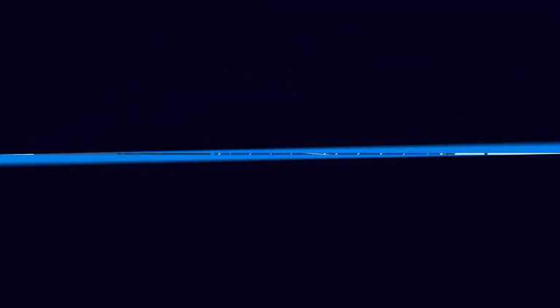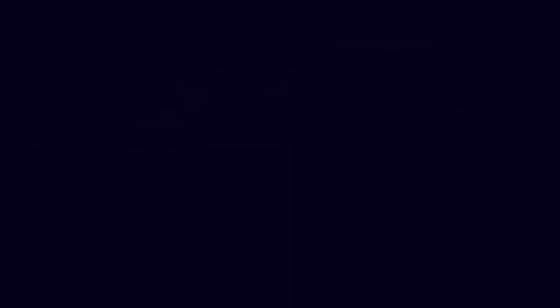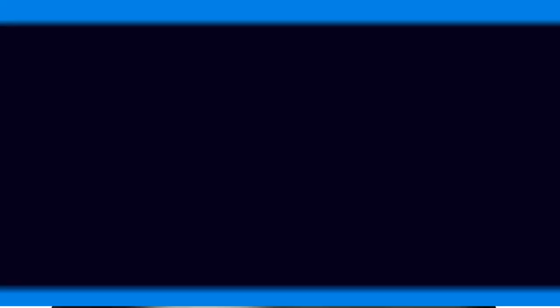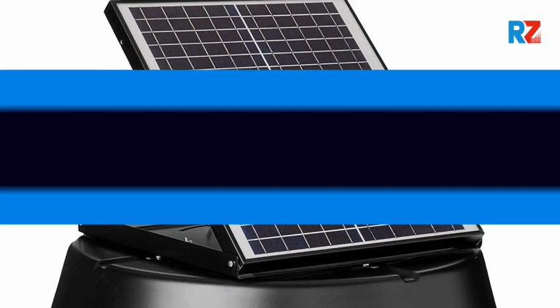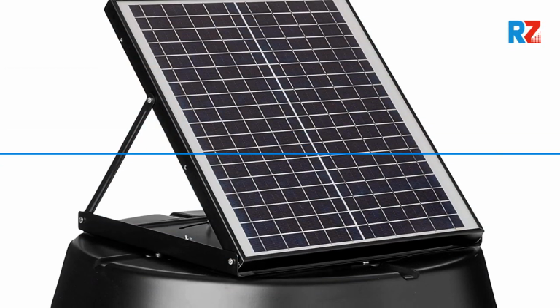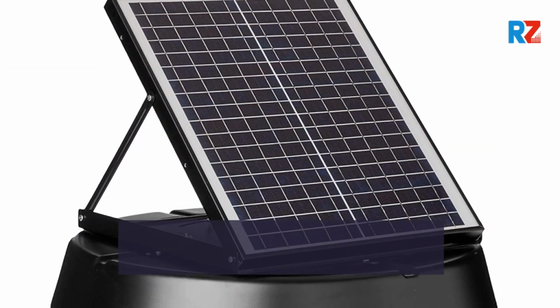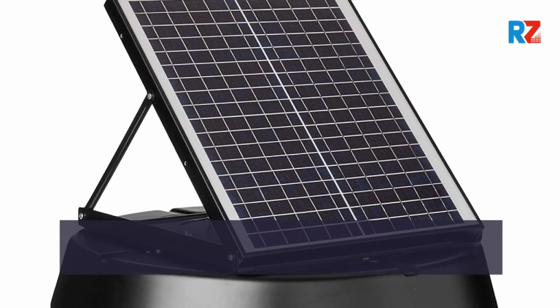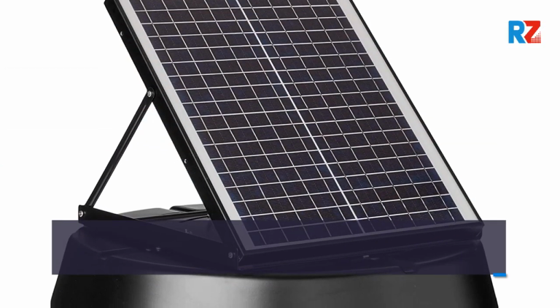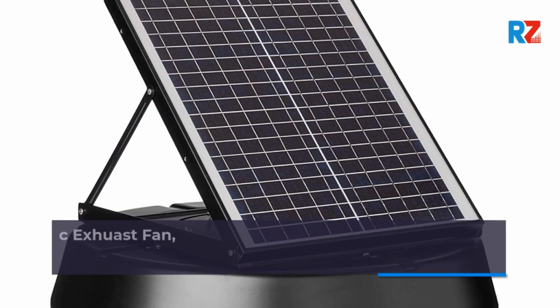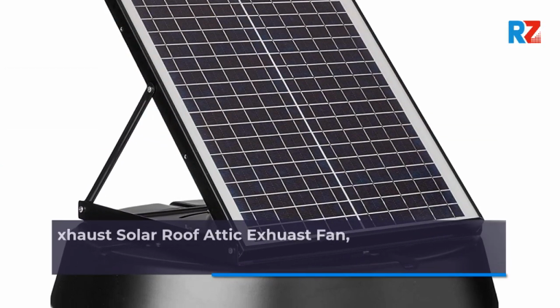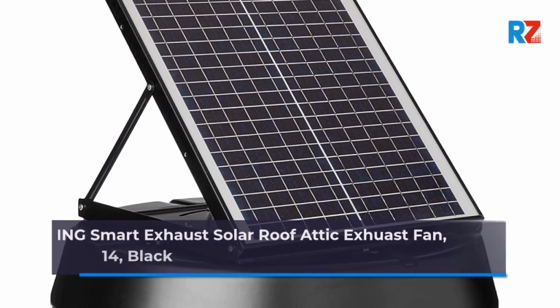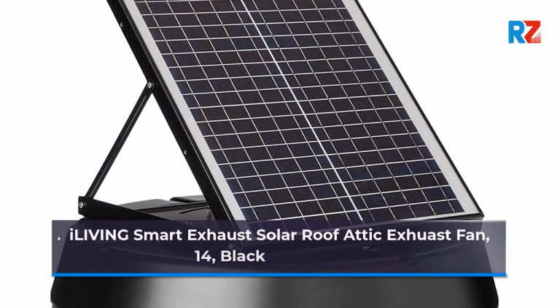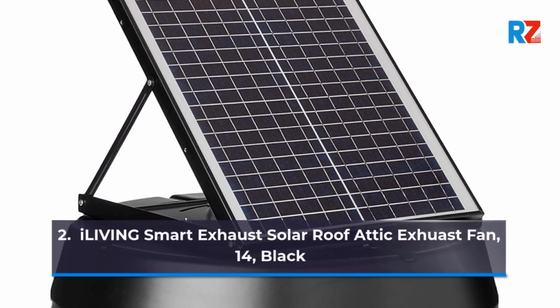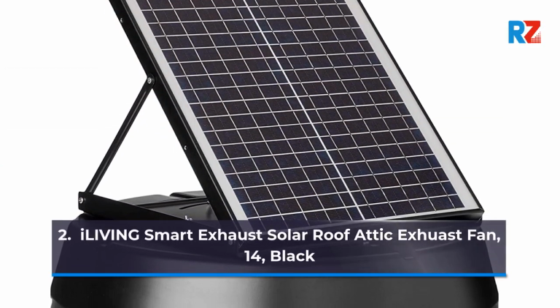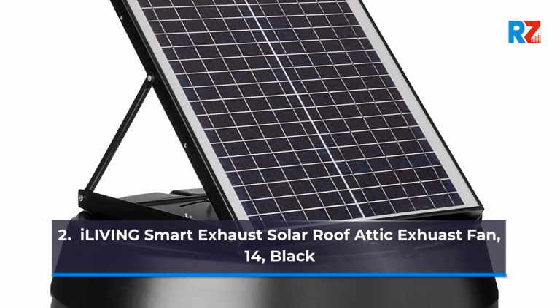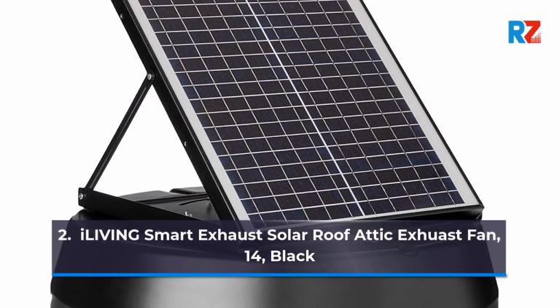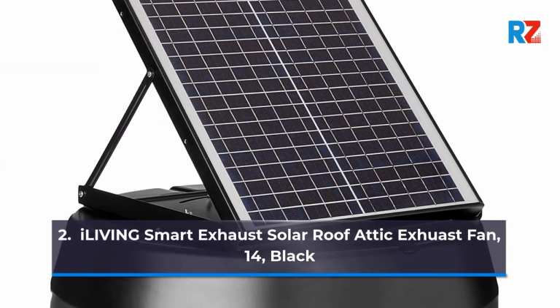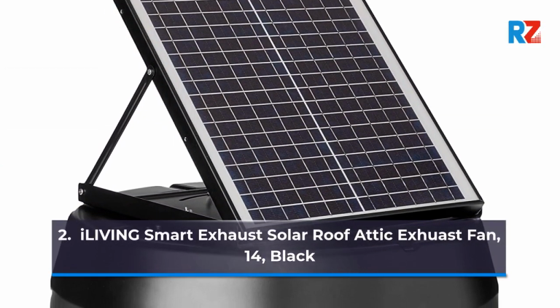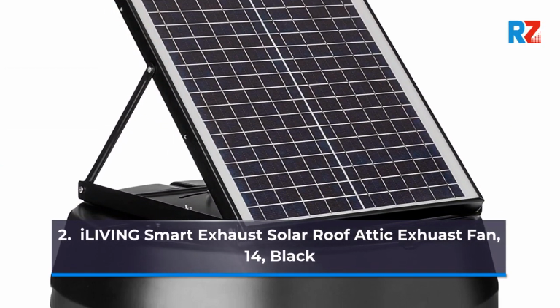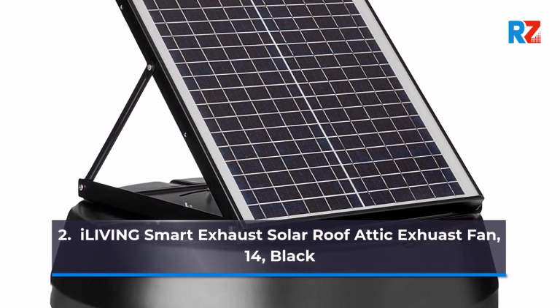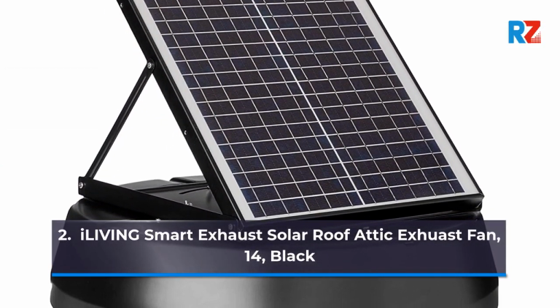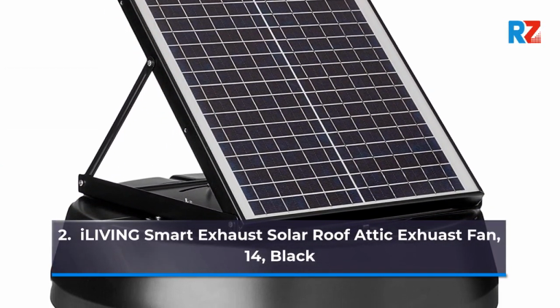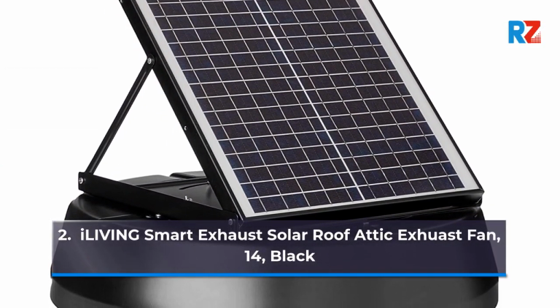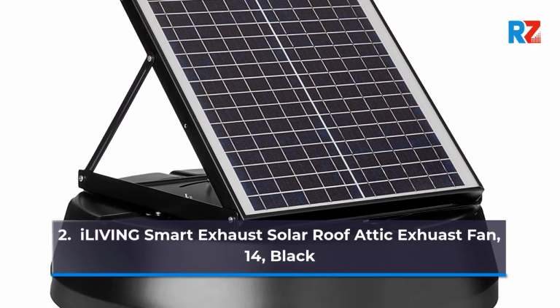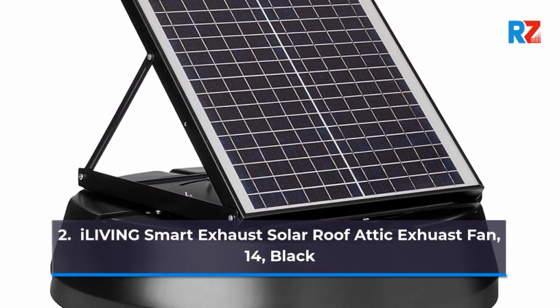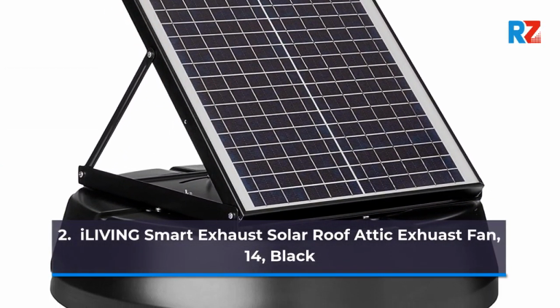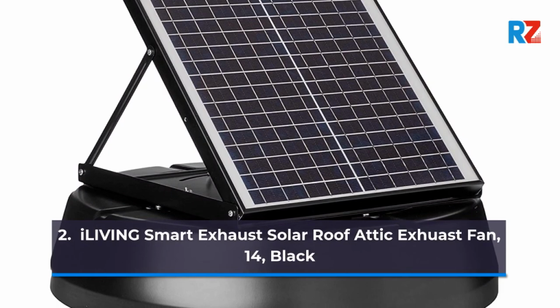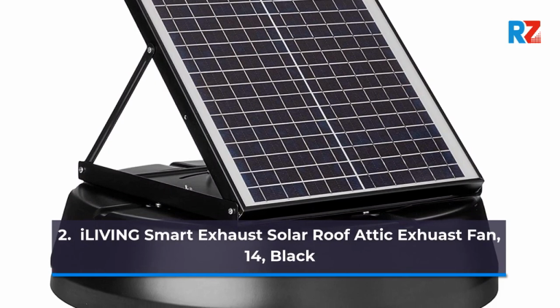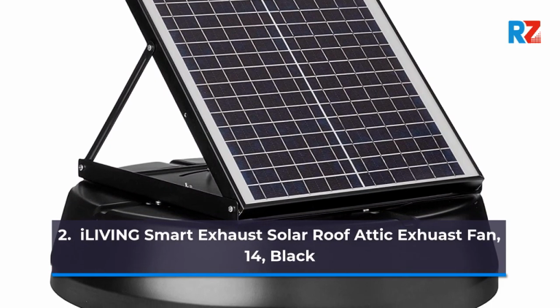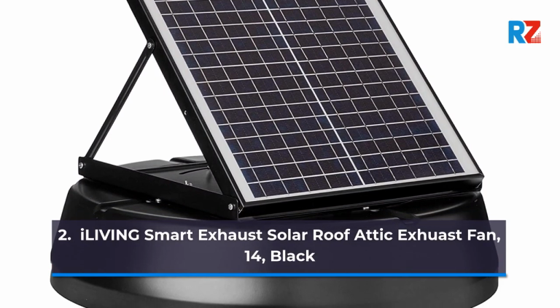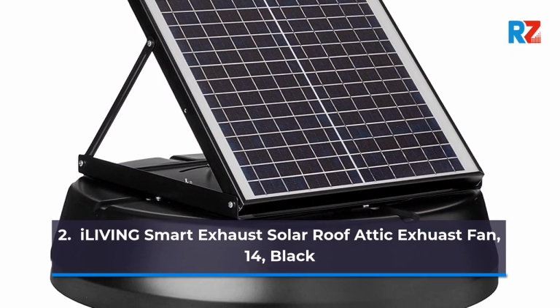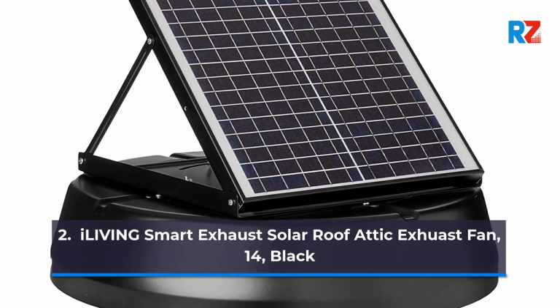2. iLiving Smart Exhaust Solar Roof Attic Exhaust Fan, 14 inch, Black.